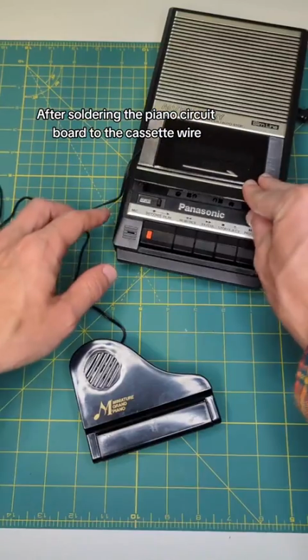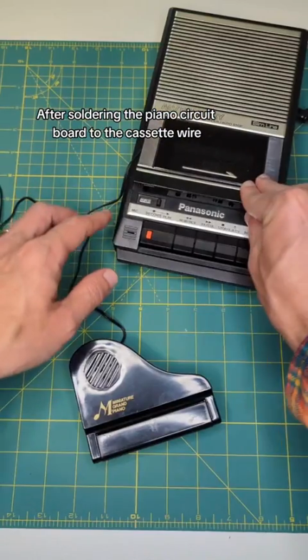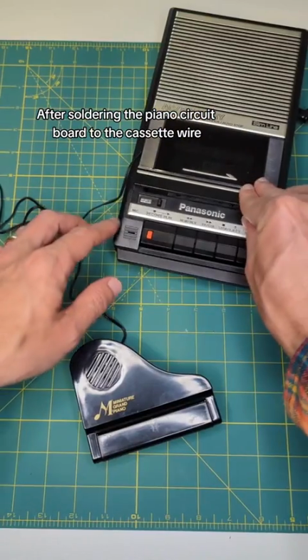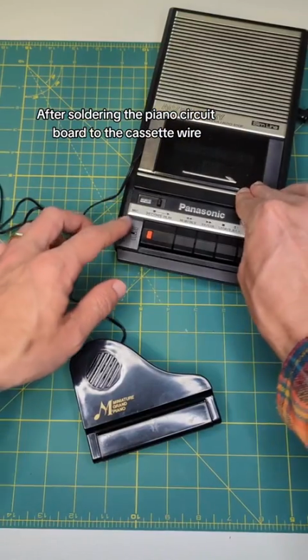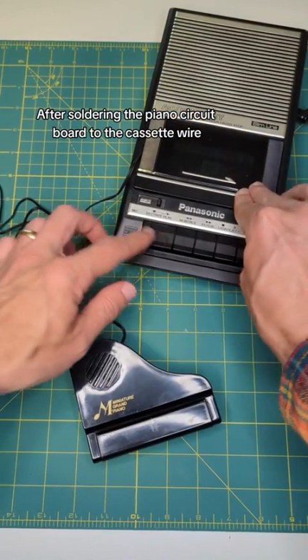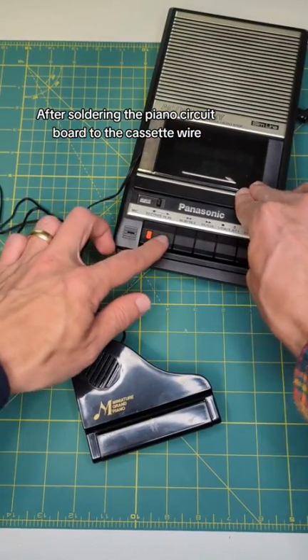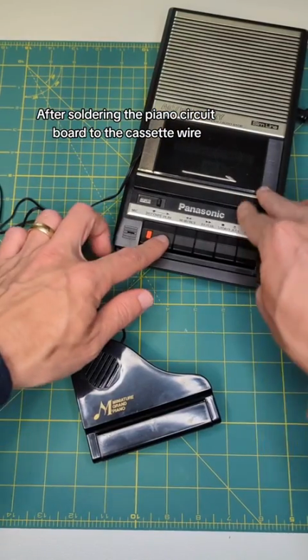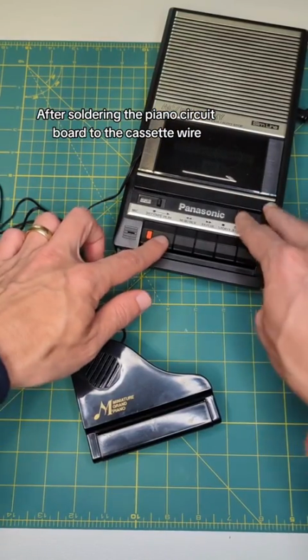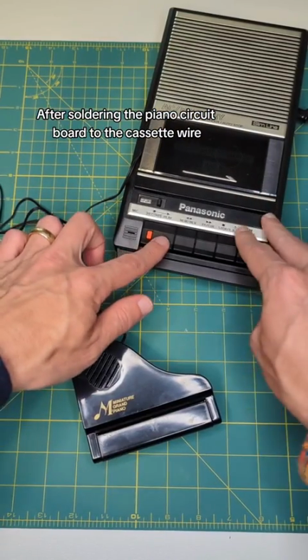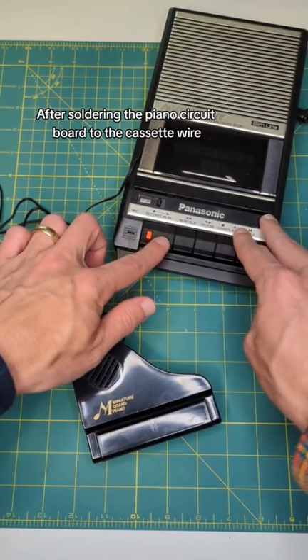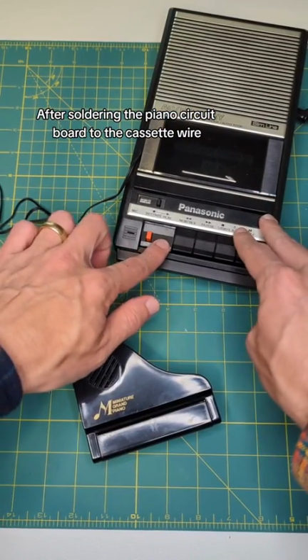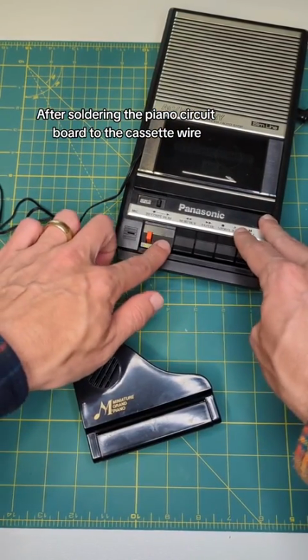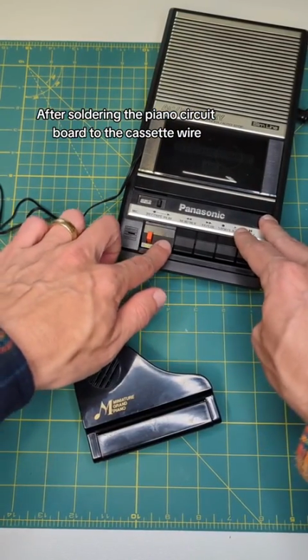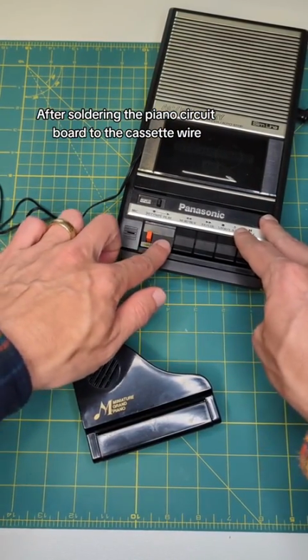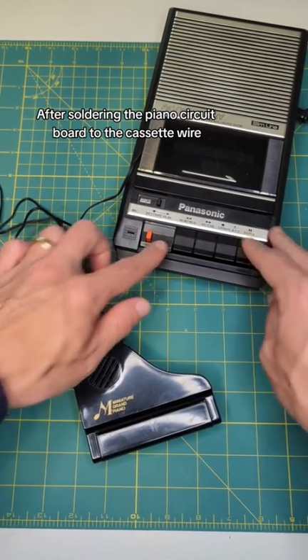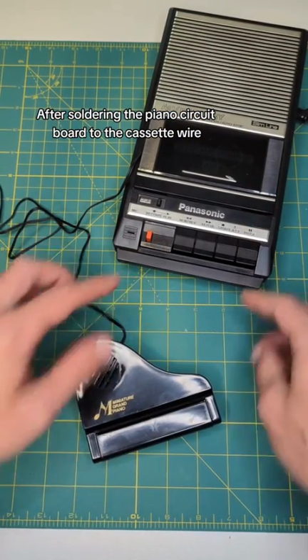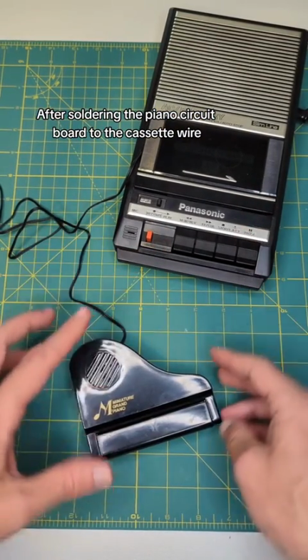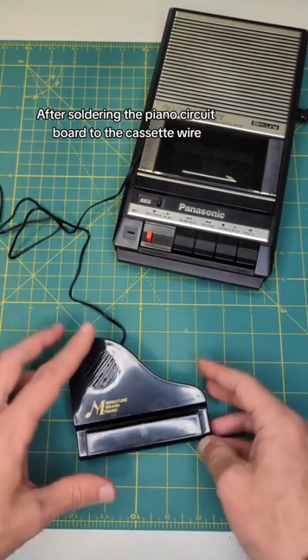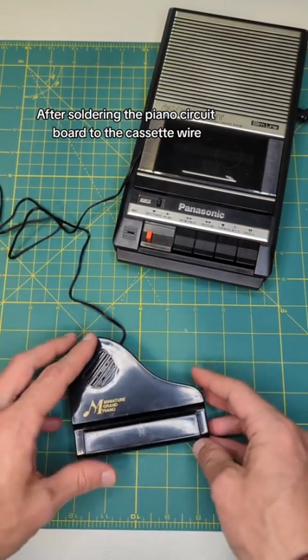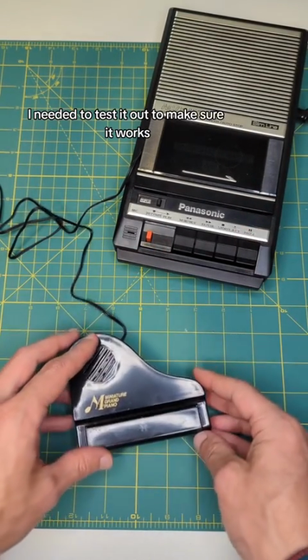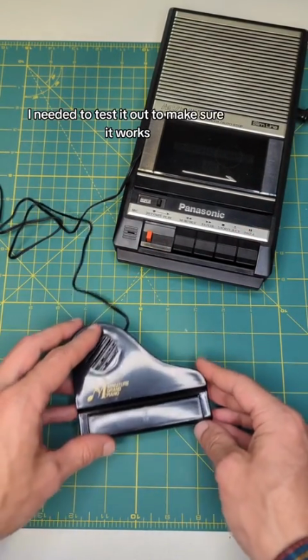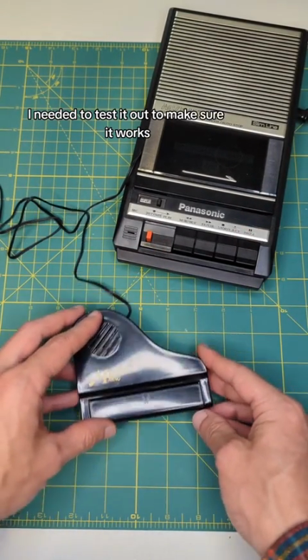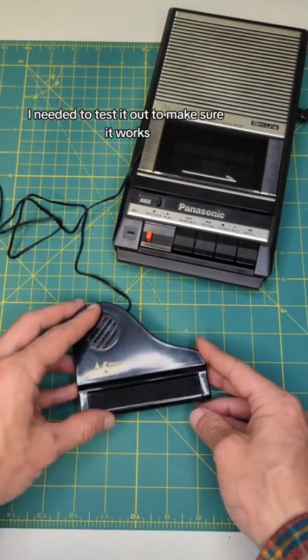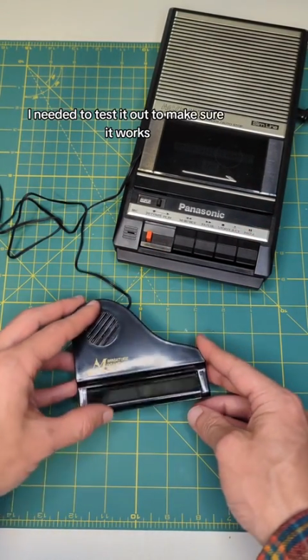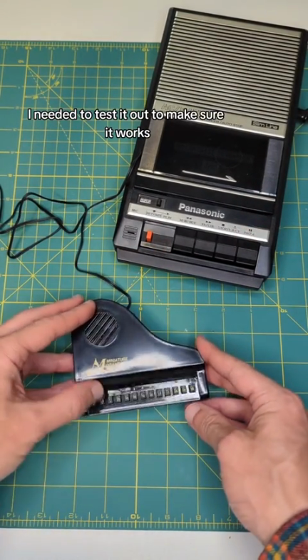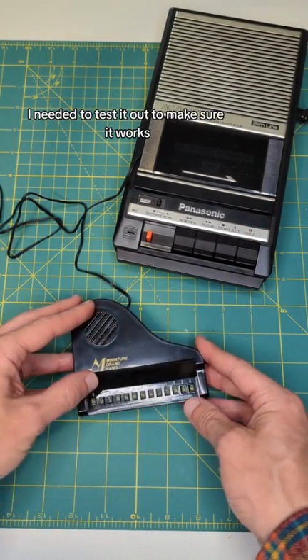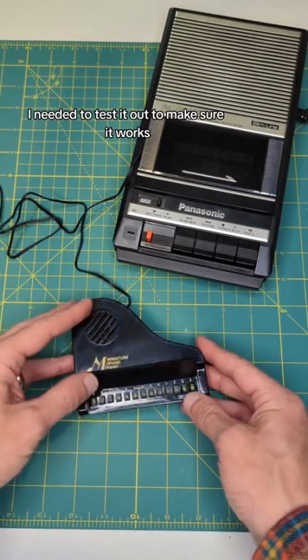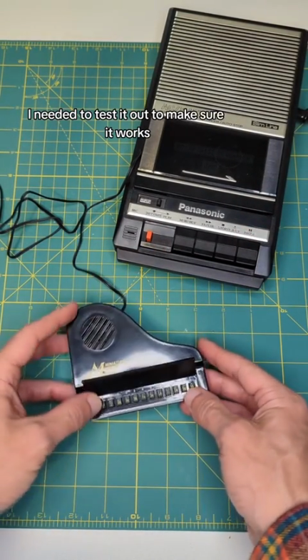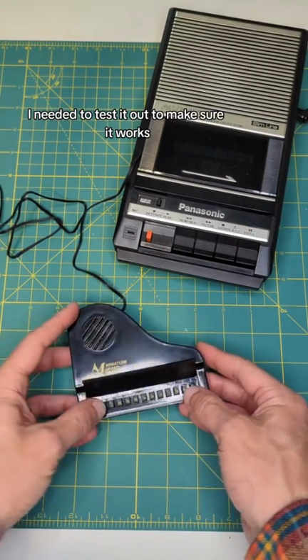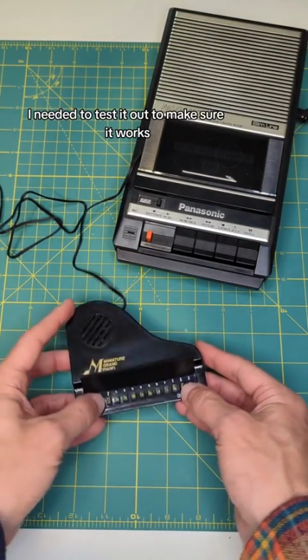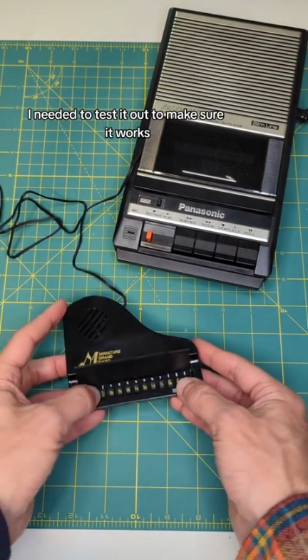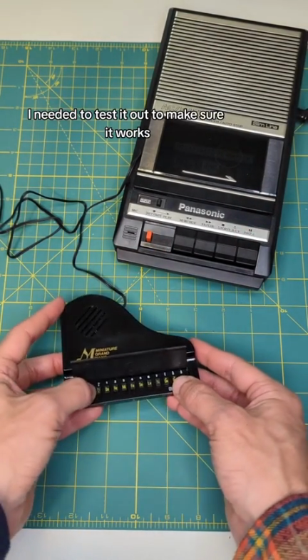After soldering the piano circuit board to the cassette wire, I needed to test it out to make sure it works.